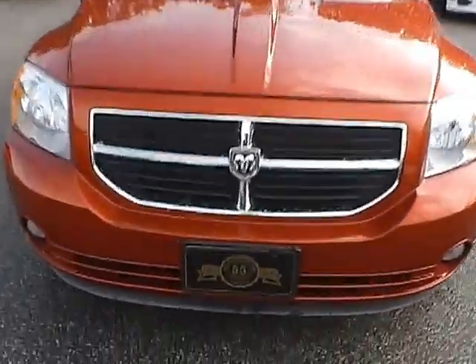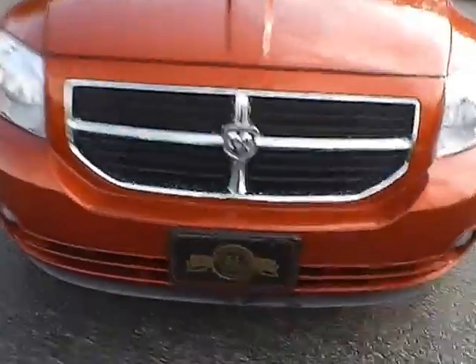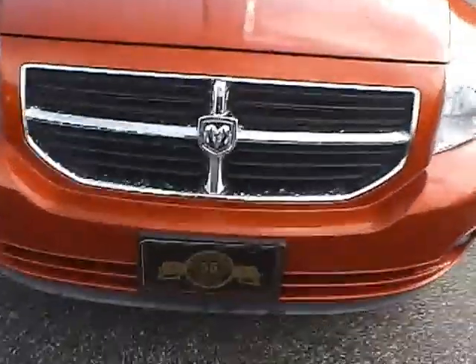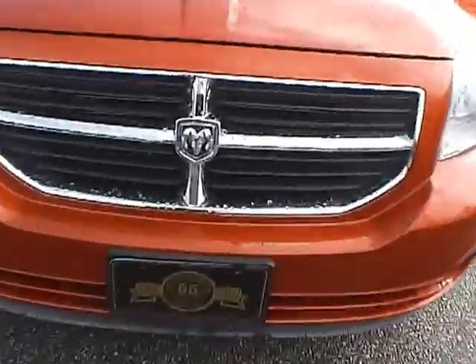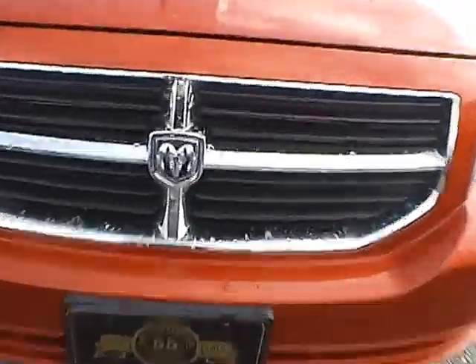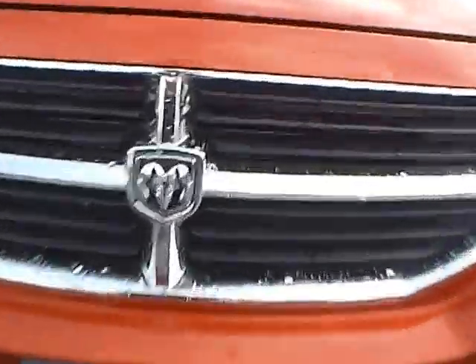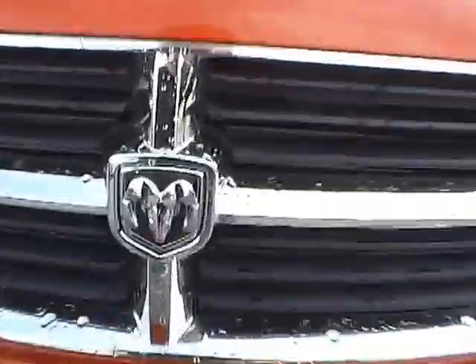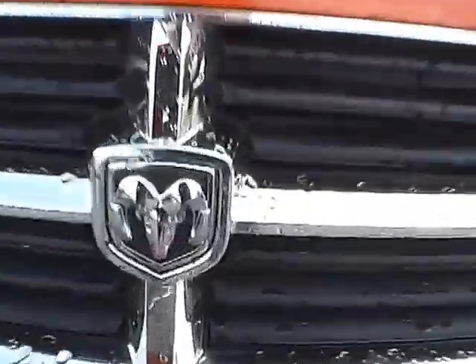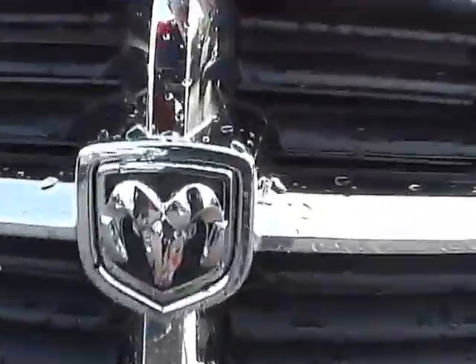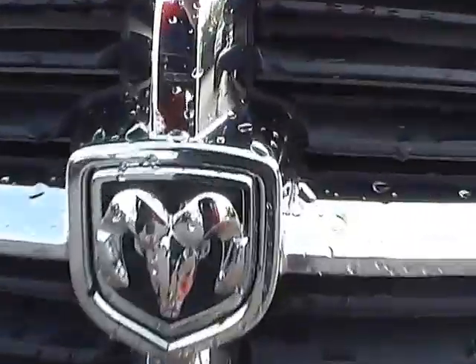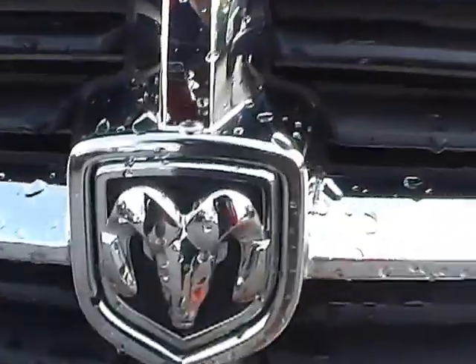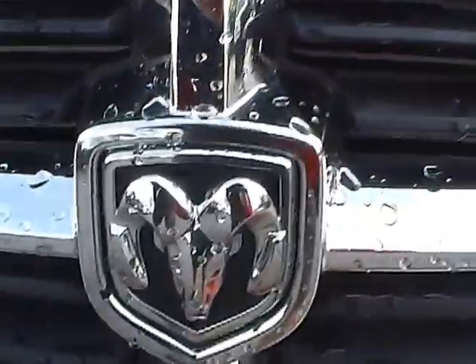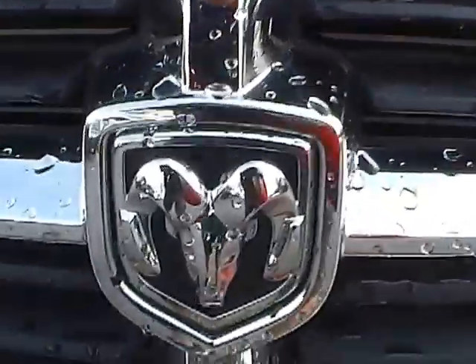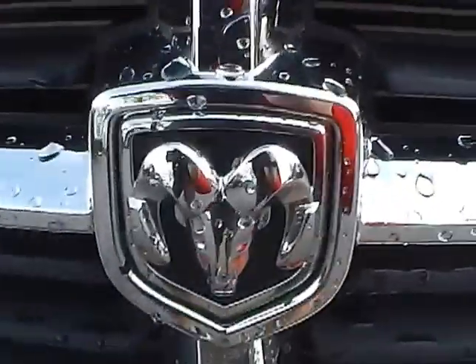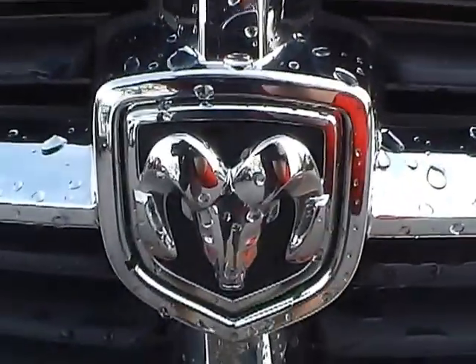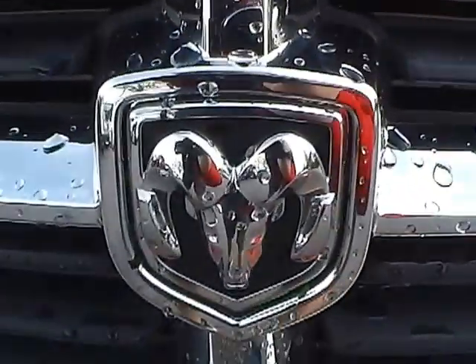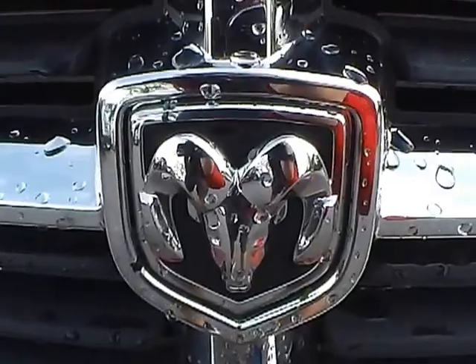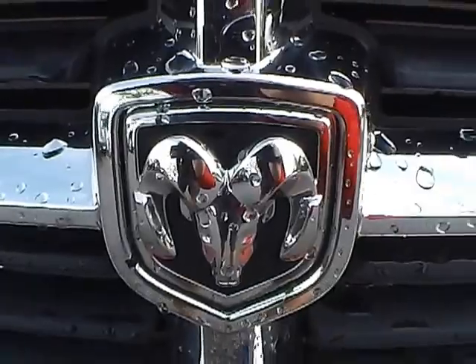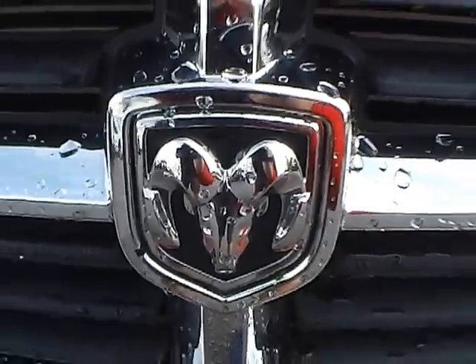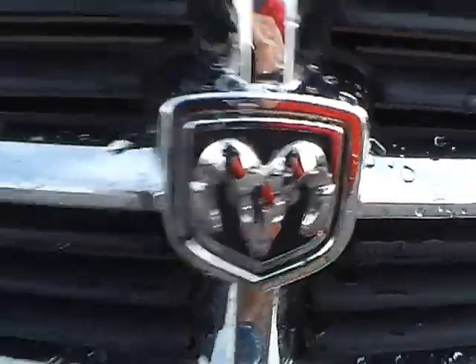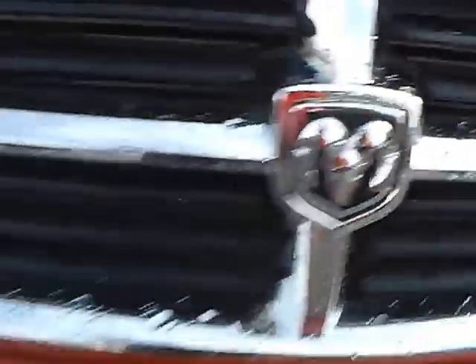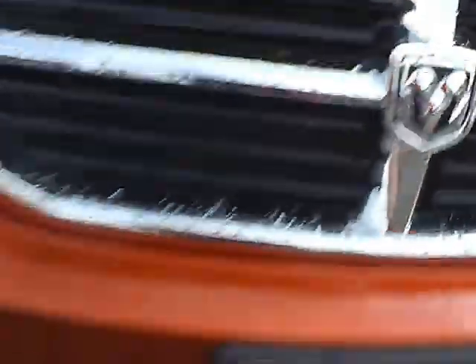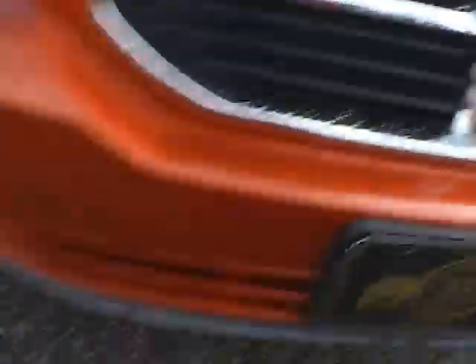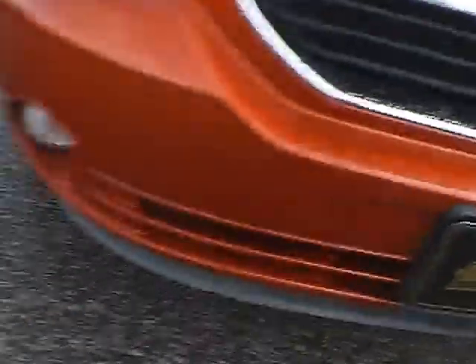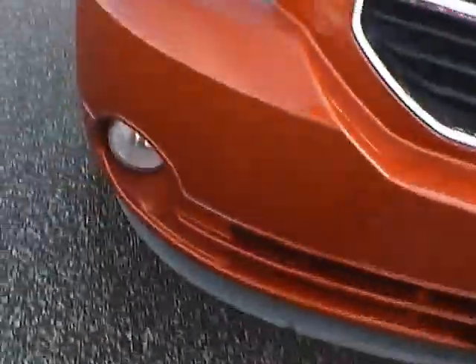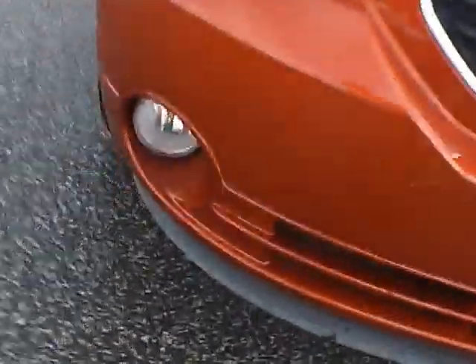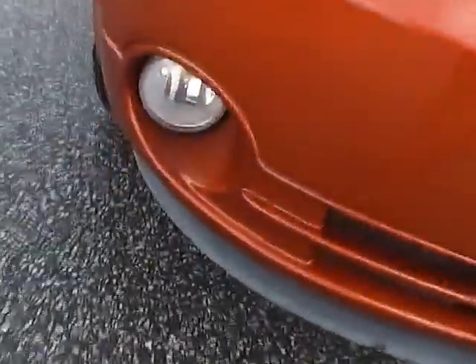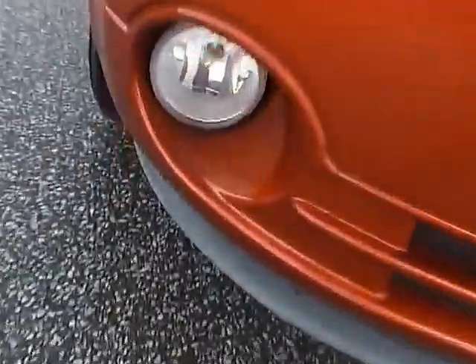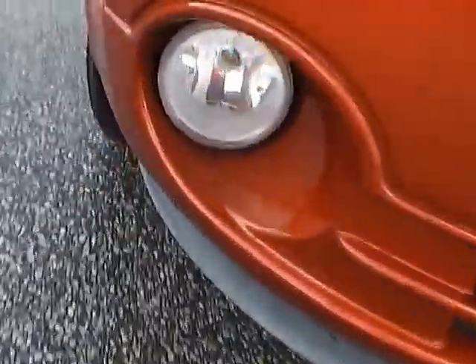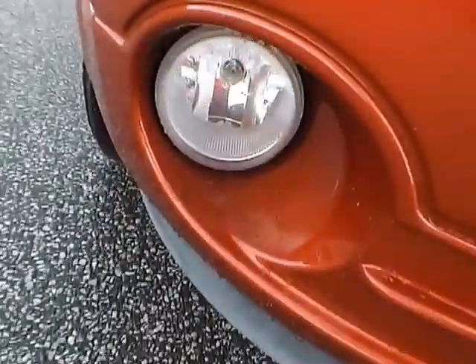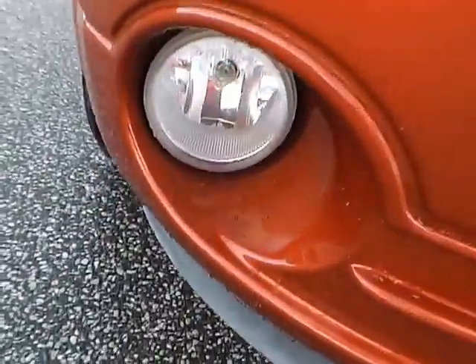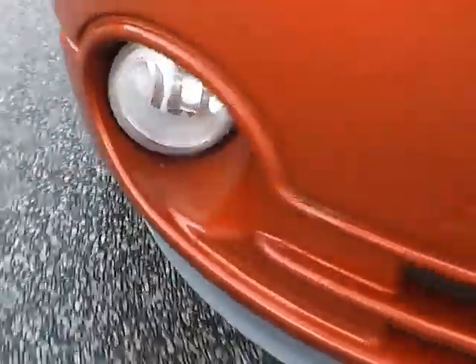At the front of the vehicle we have the Dodge logo and the grille. We also have fog lights.